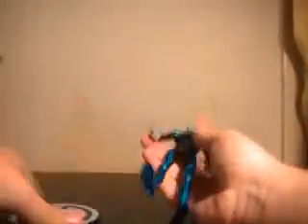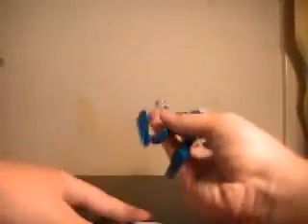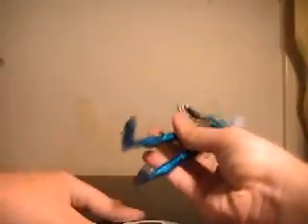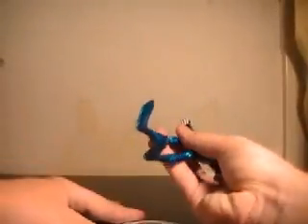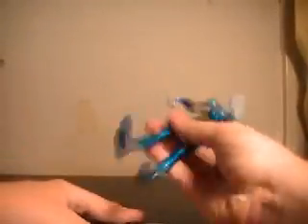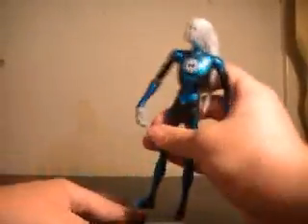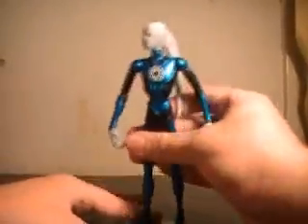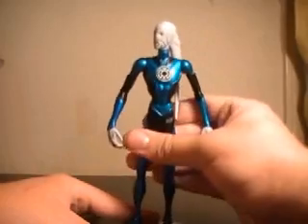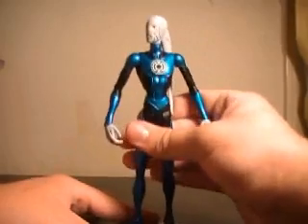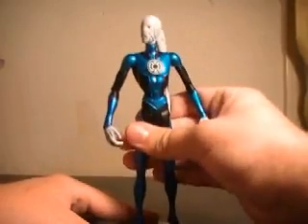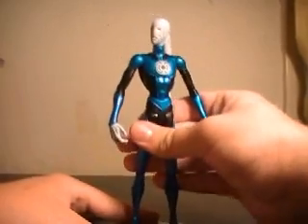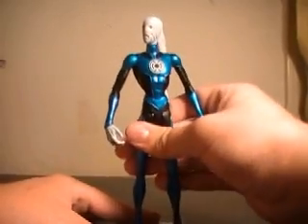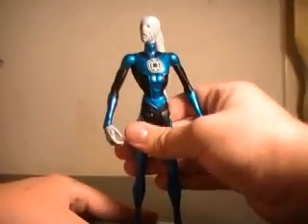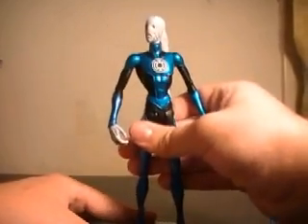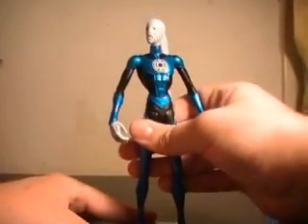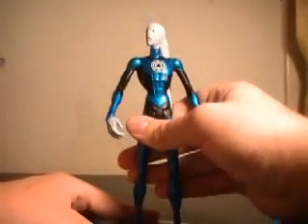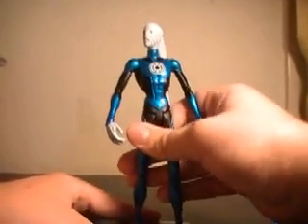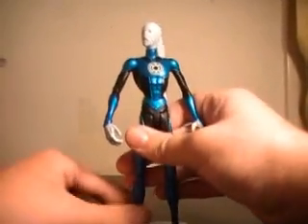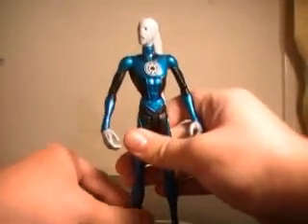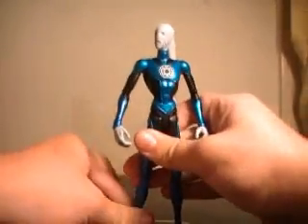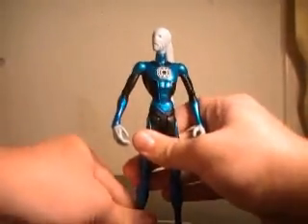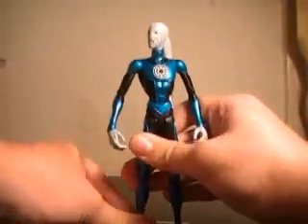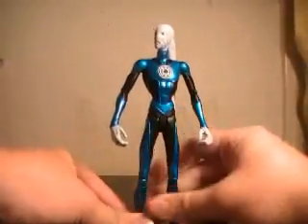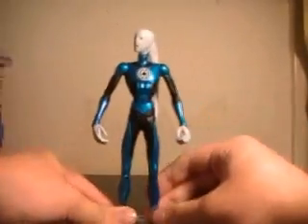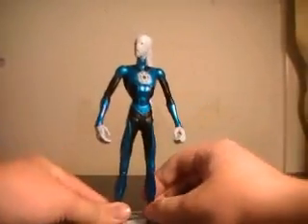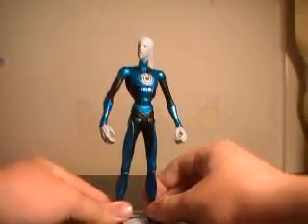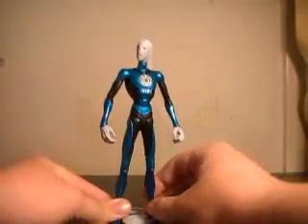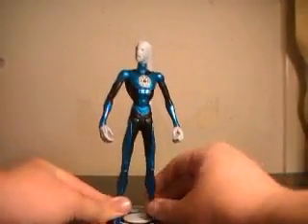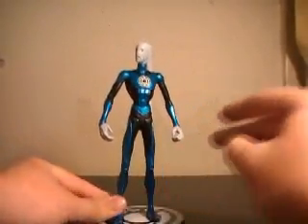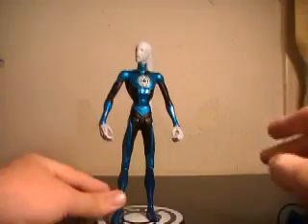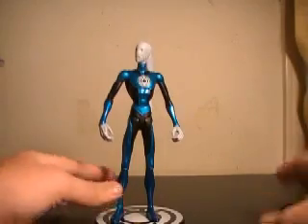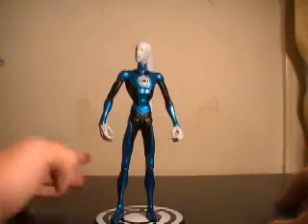It's a little difficult to get him attached to the base — you have to apply an unusual amount of pressure to get him on there.